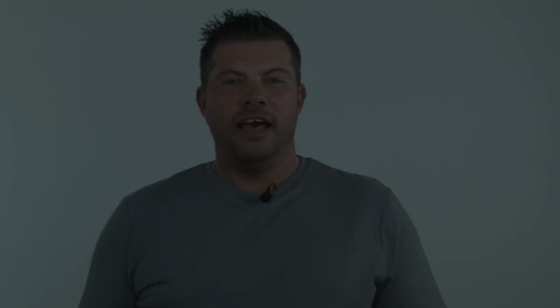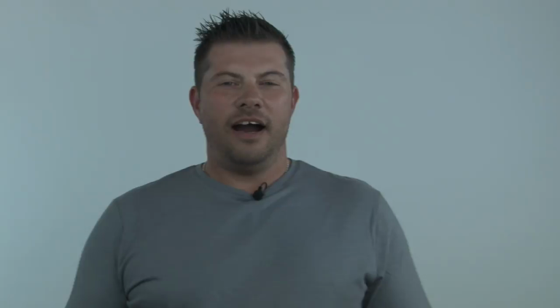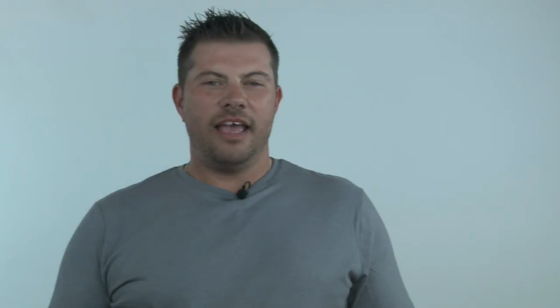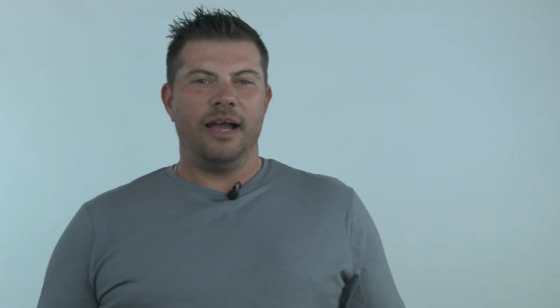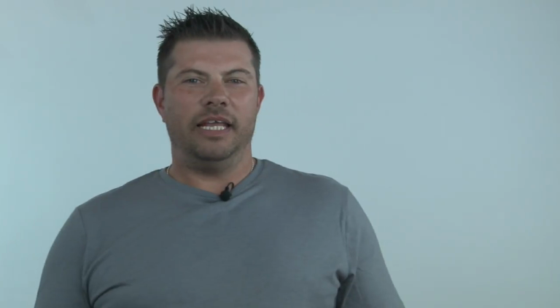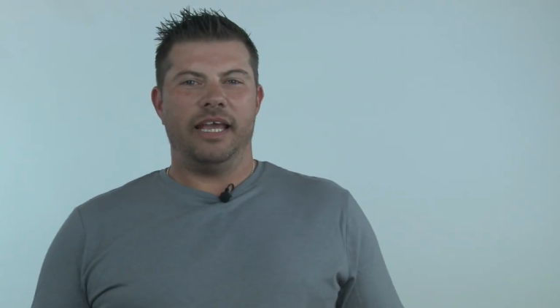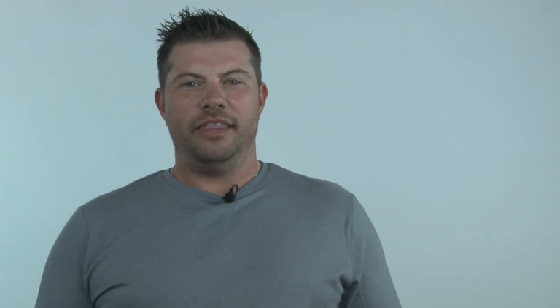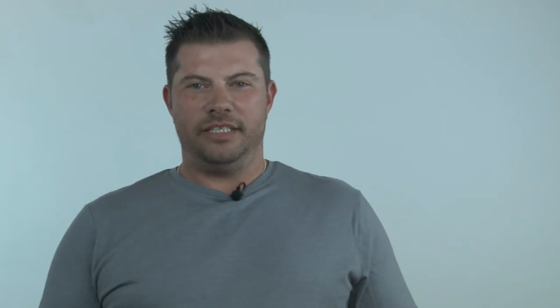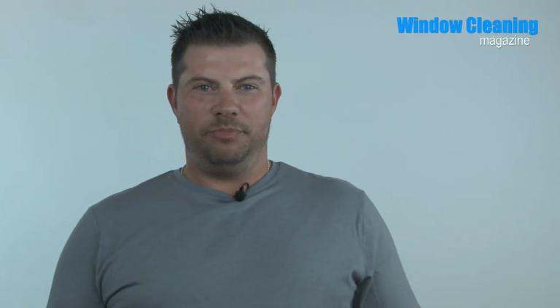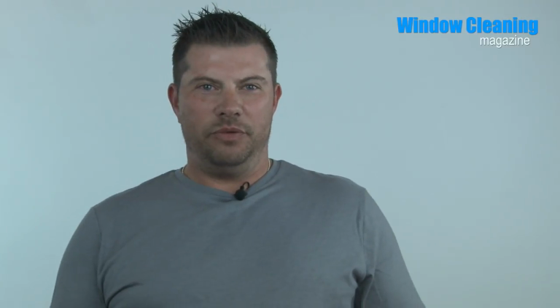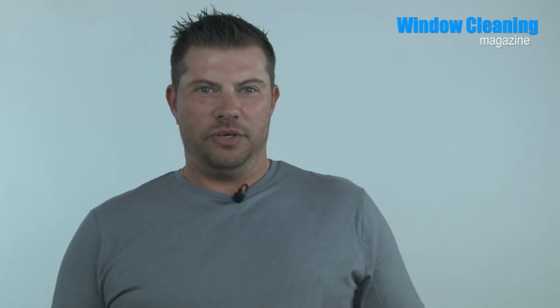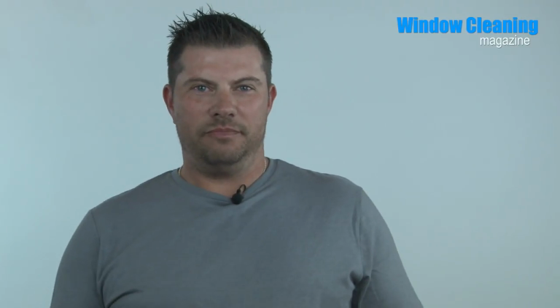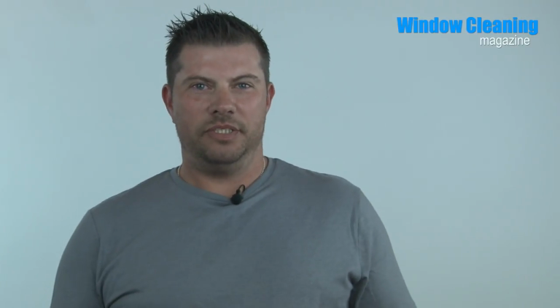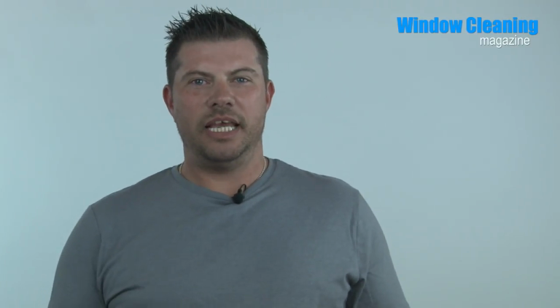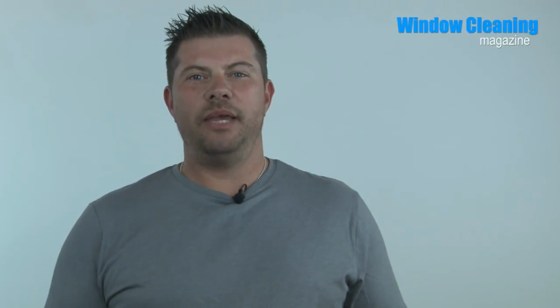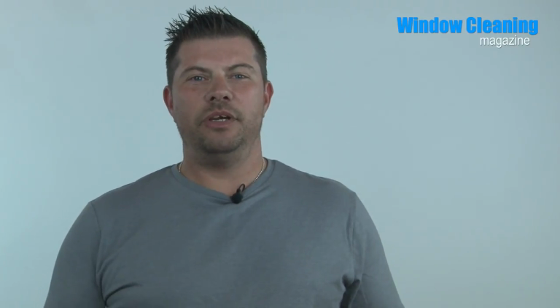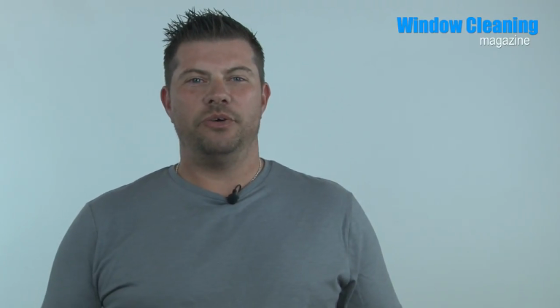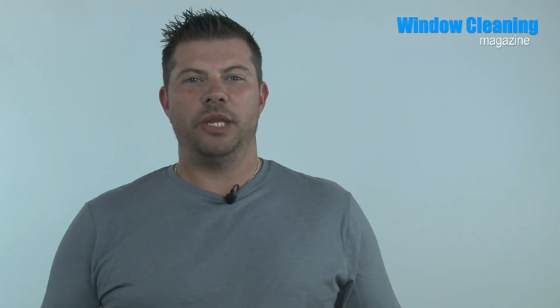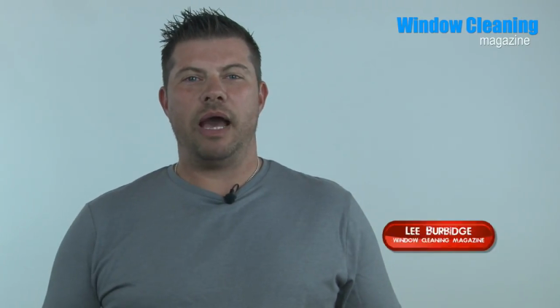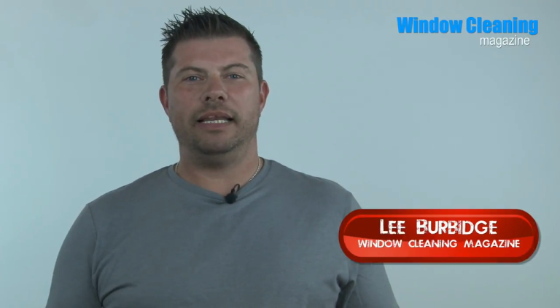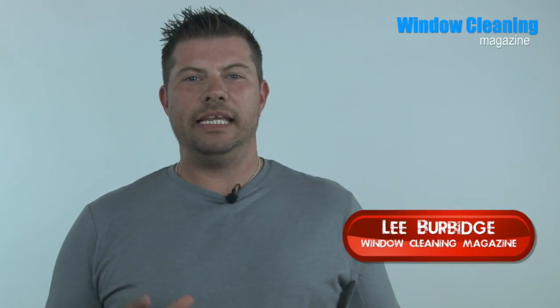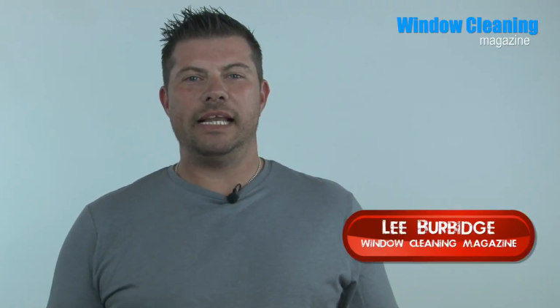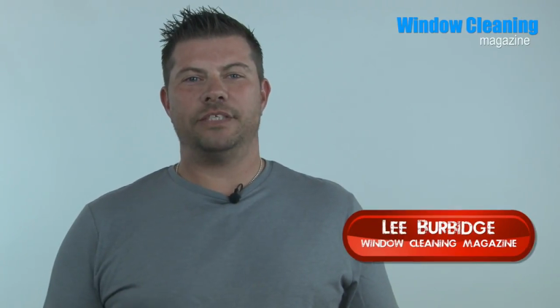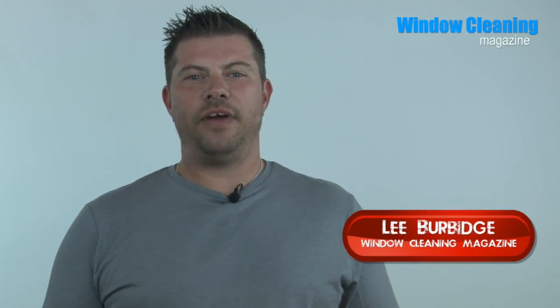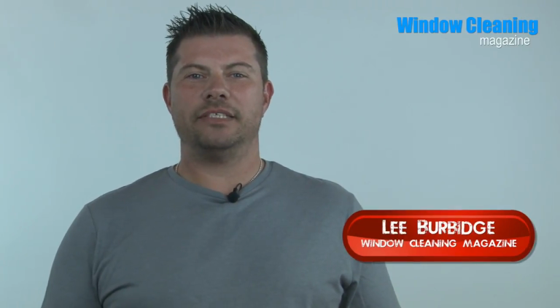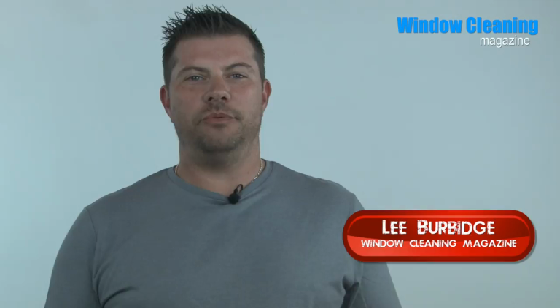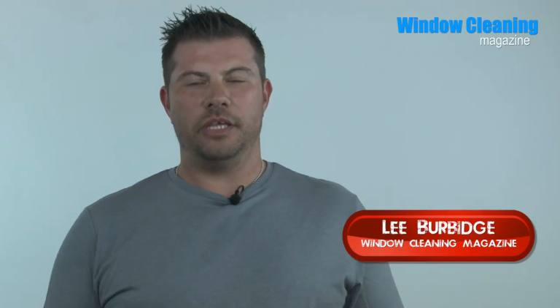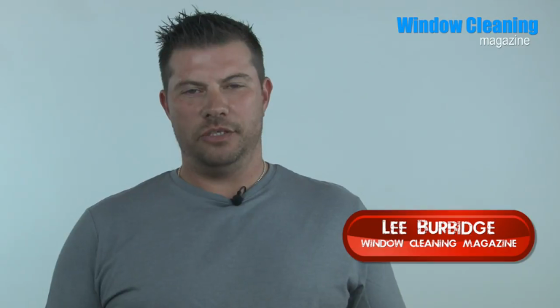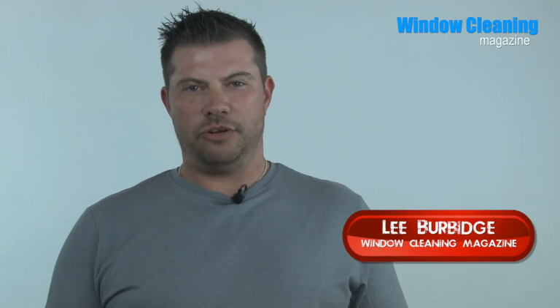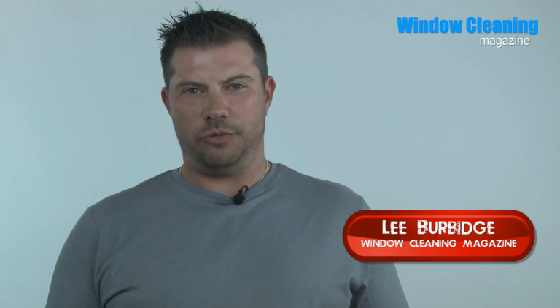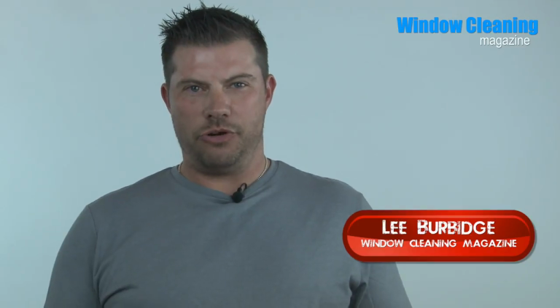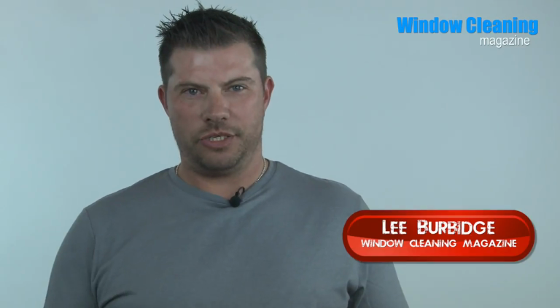Hi, I'm Lee and this is Bhutto. Today we're talking about cleaning glass faster with a Constructor Brush.